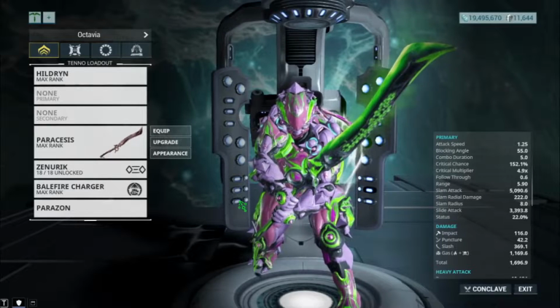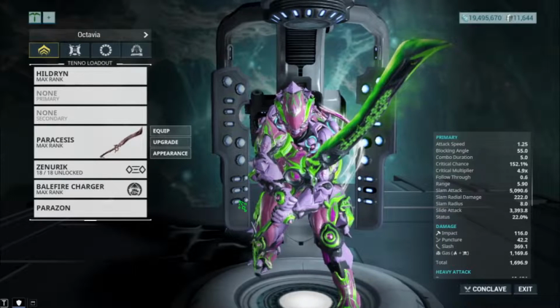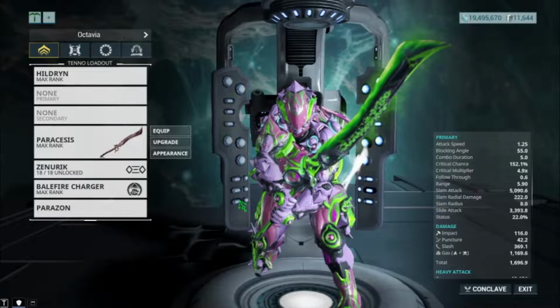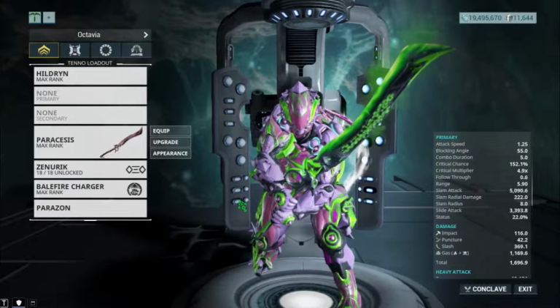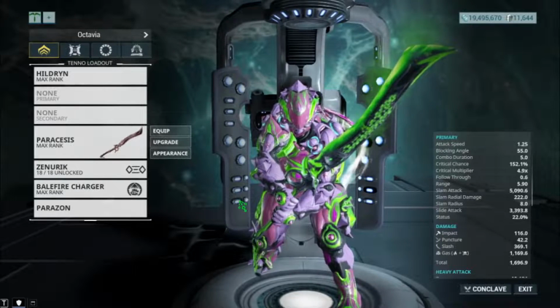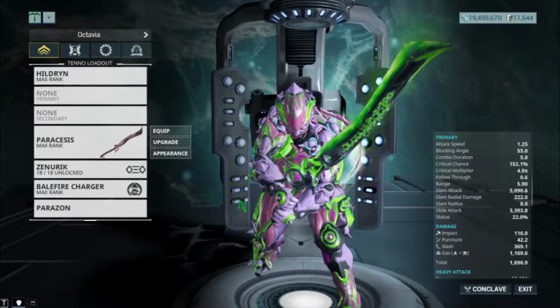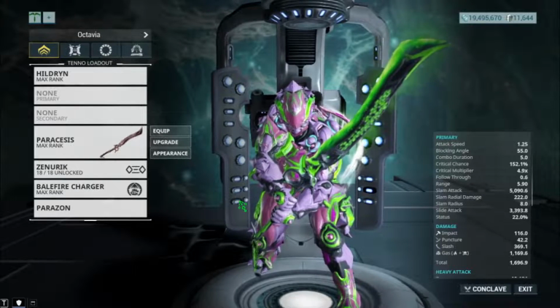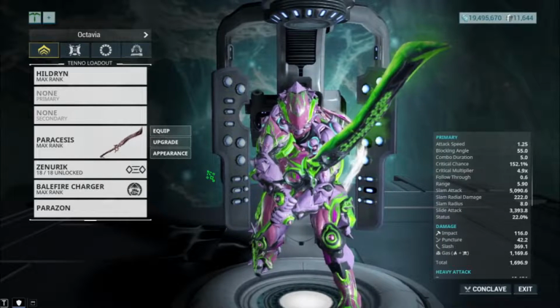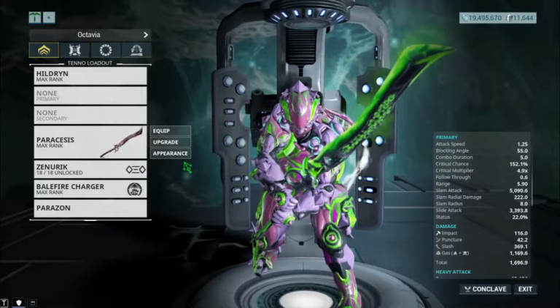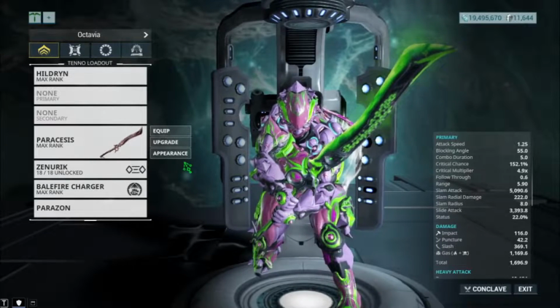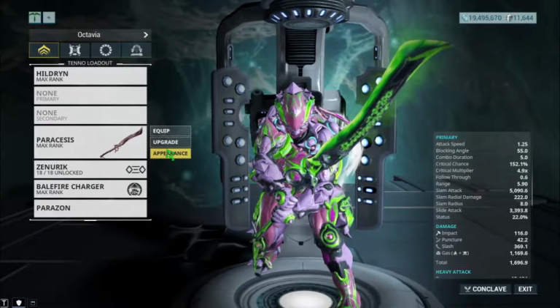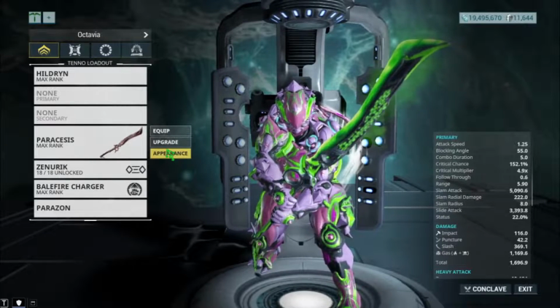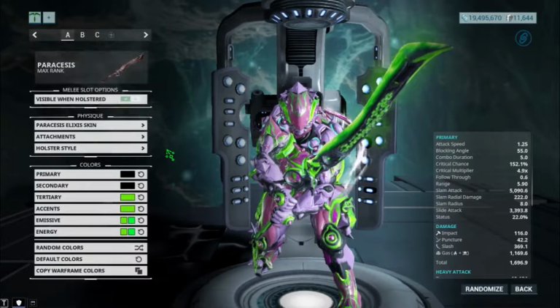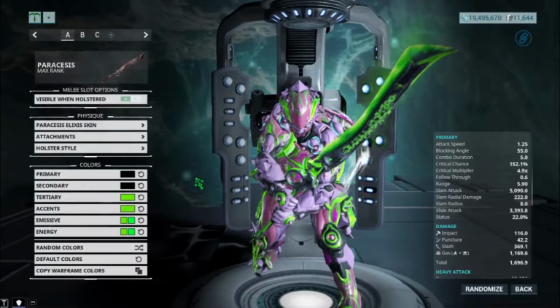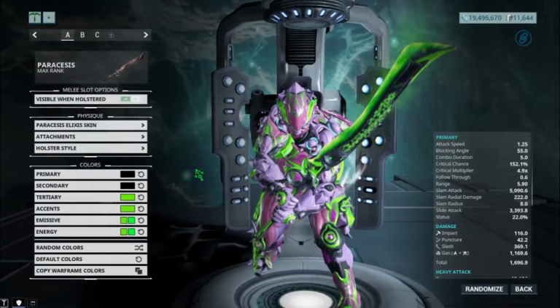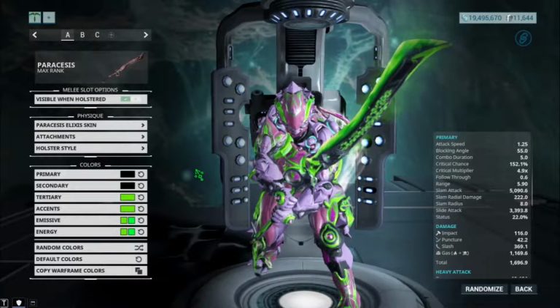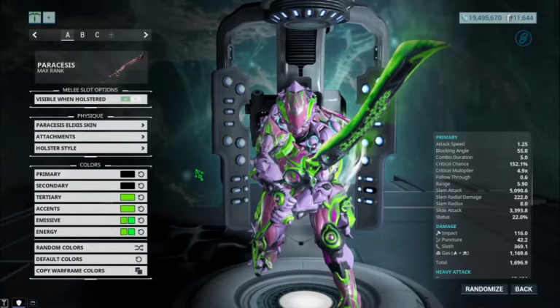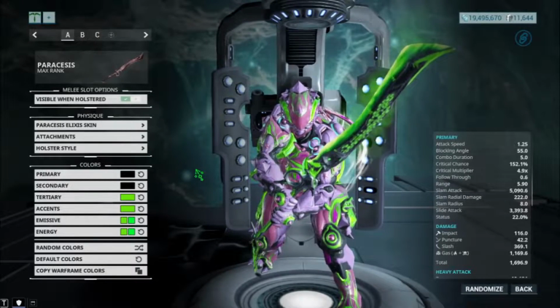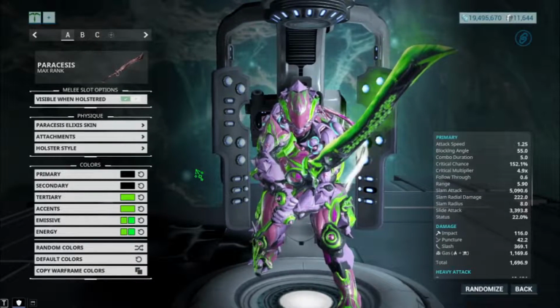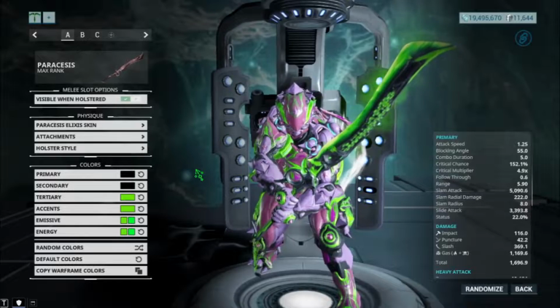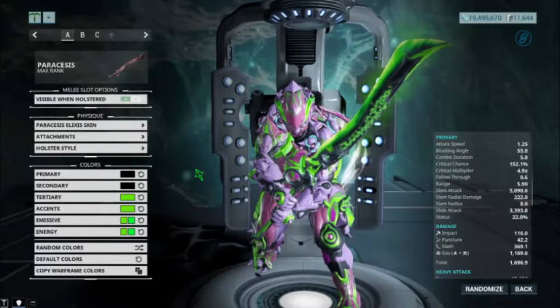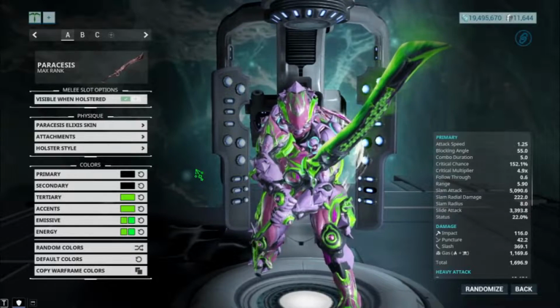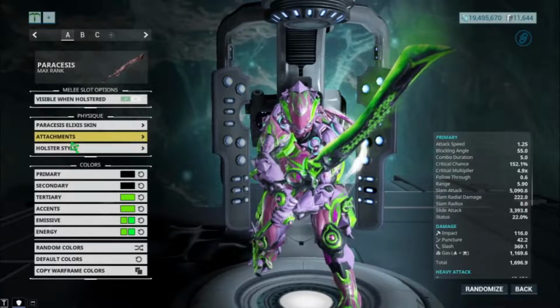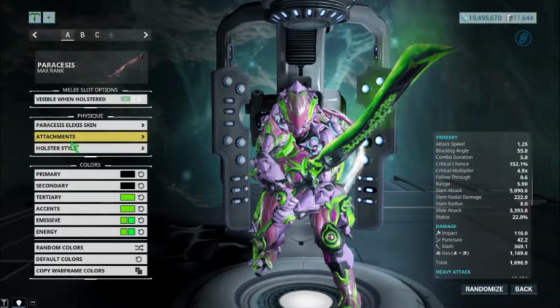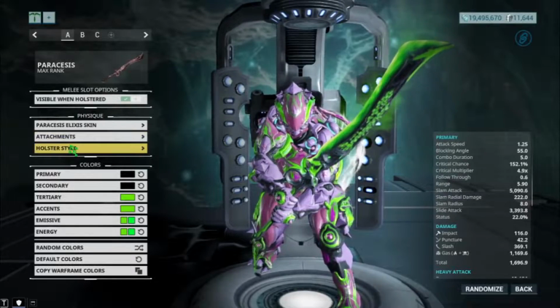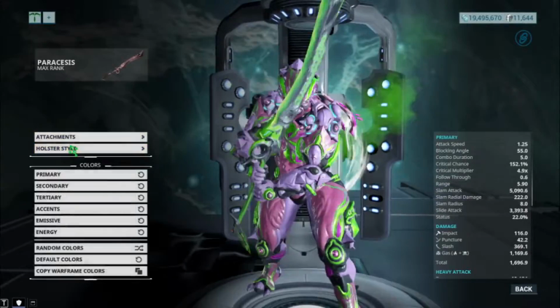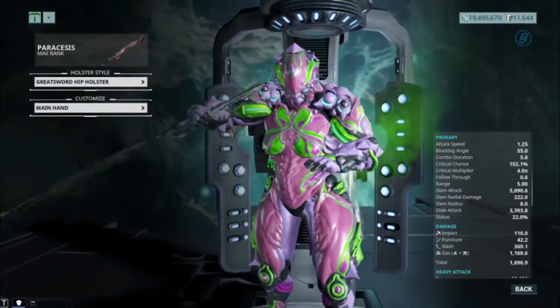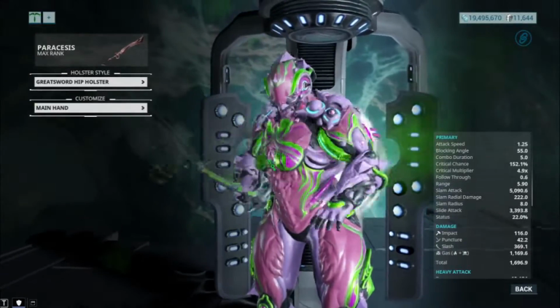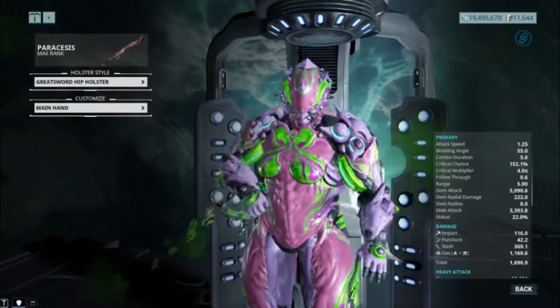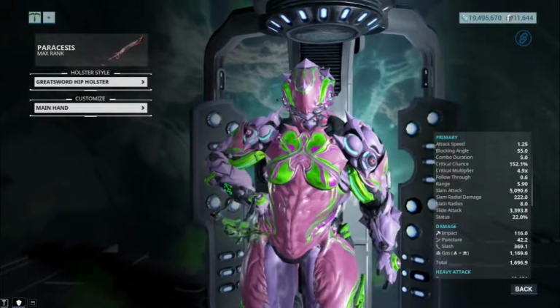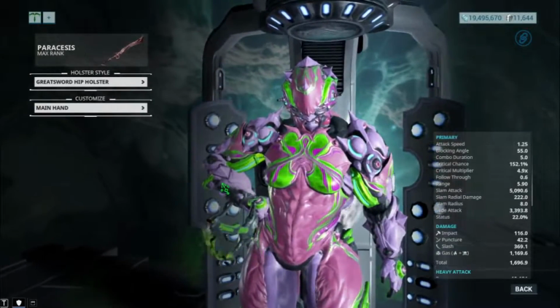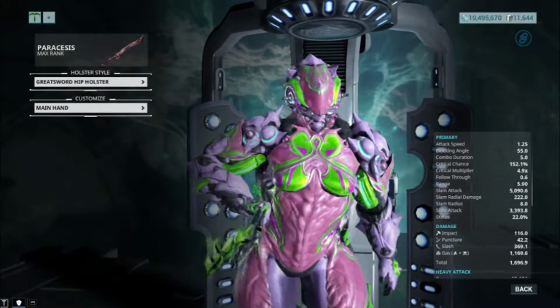Before we get into the builds, let's take a look at the appearance real fast. I have the Paracesis Elixir skin and the holster style would be the Greatsword hip holster.